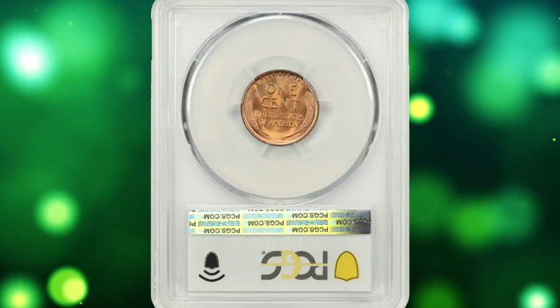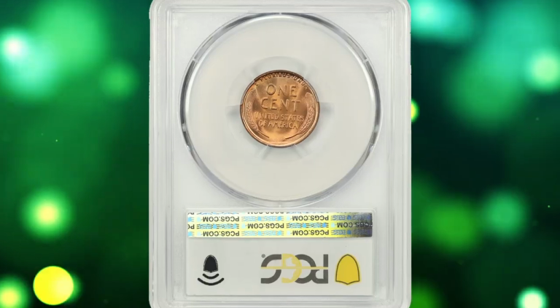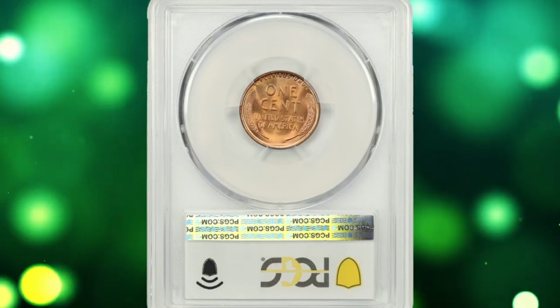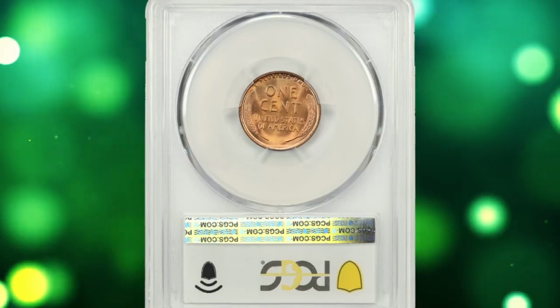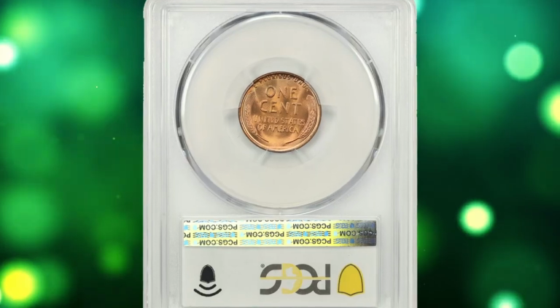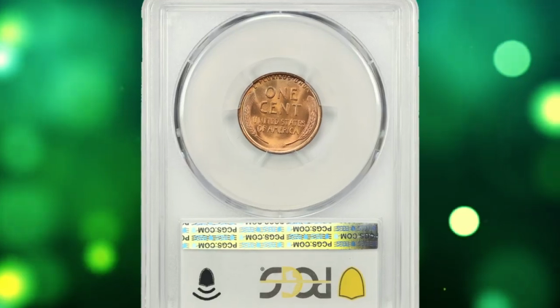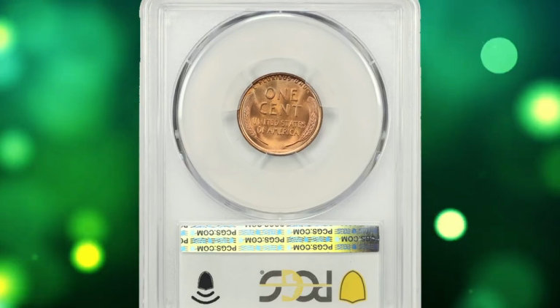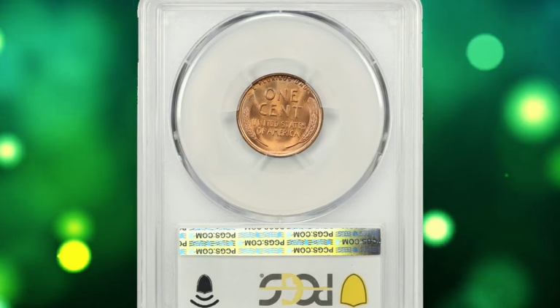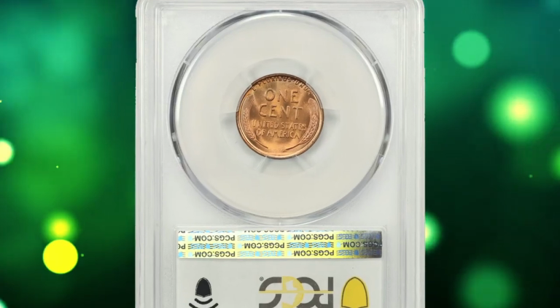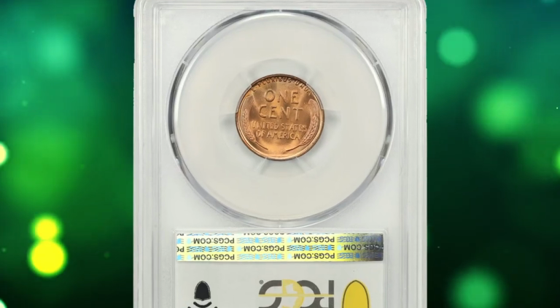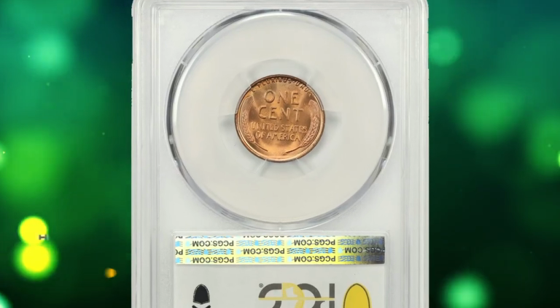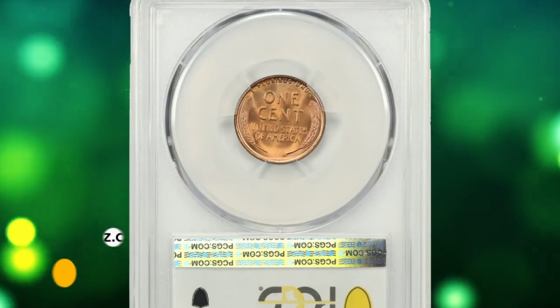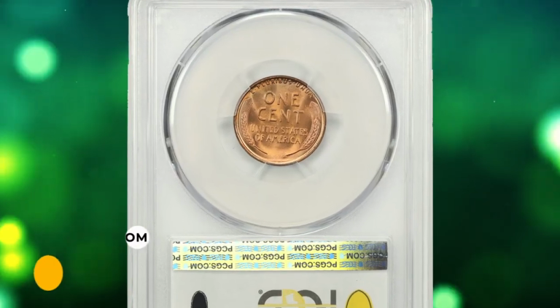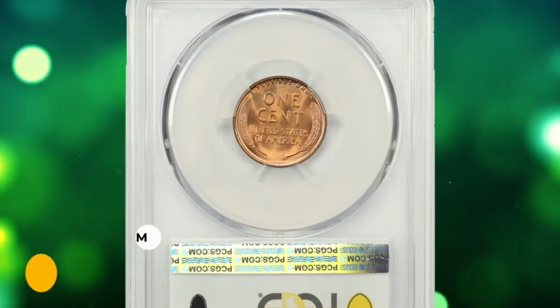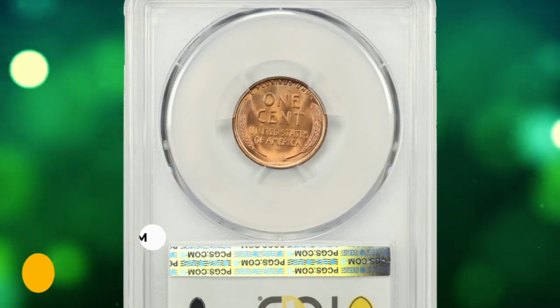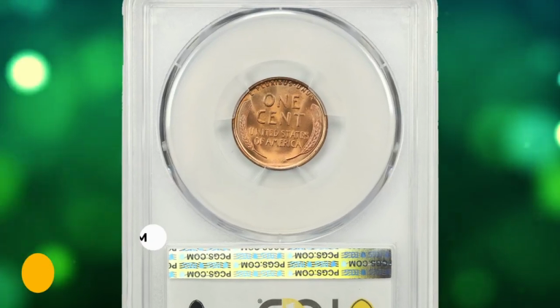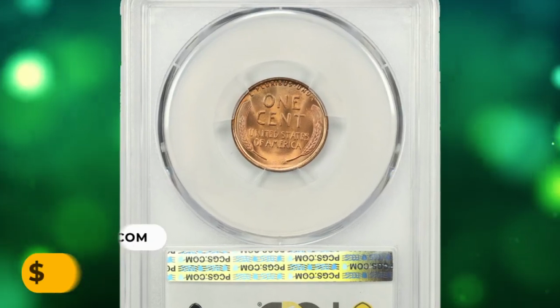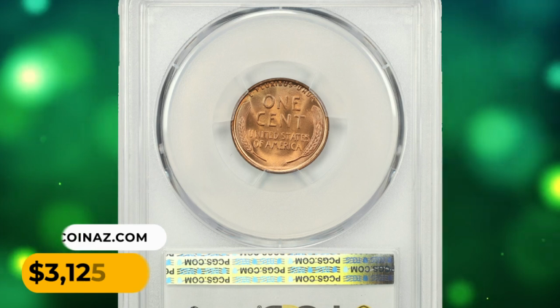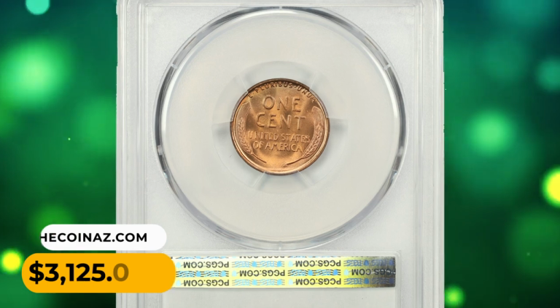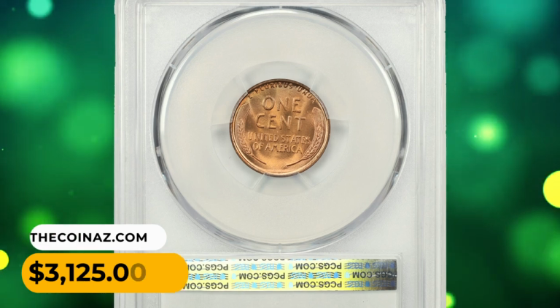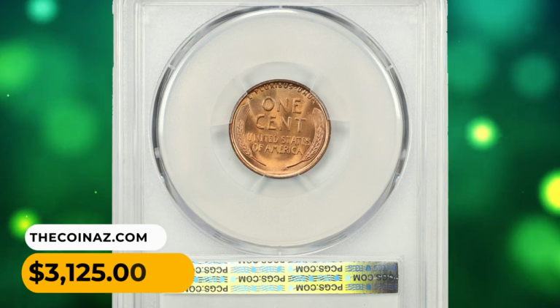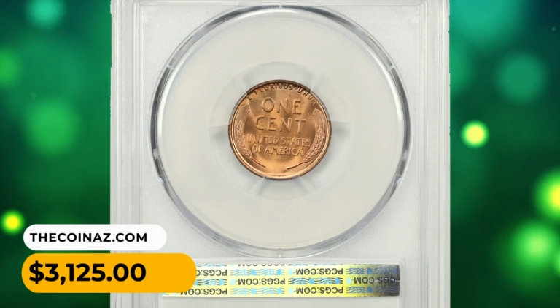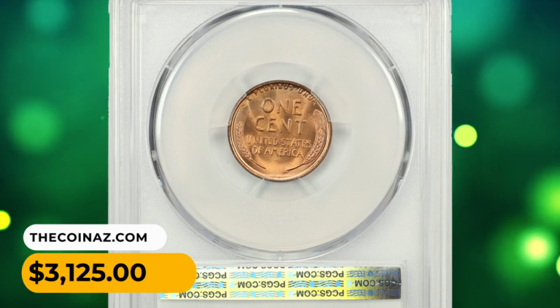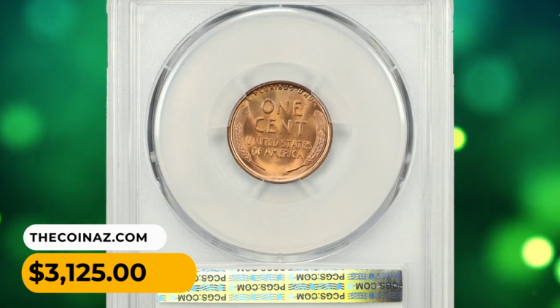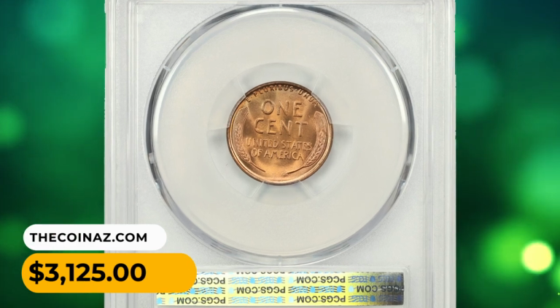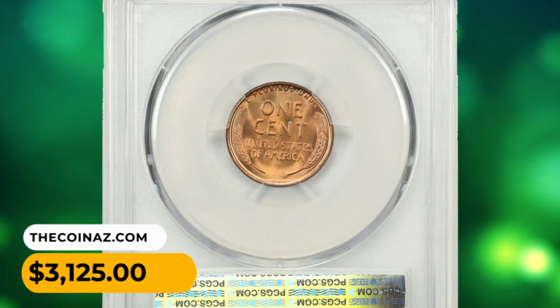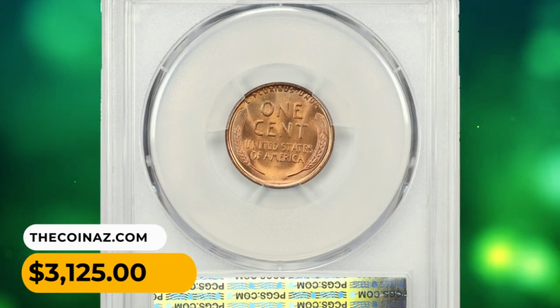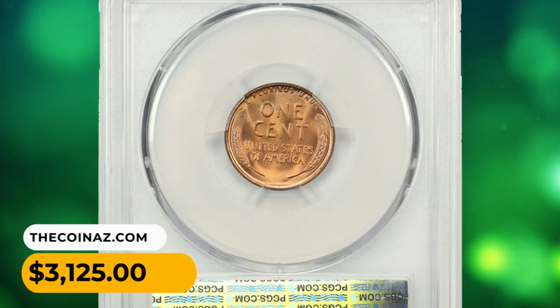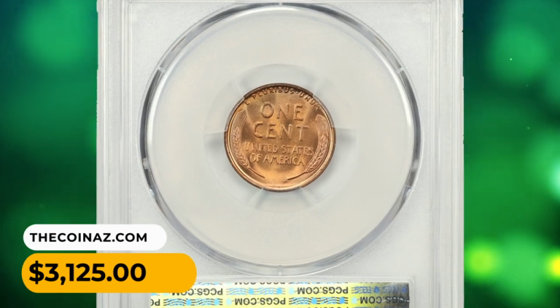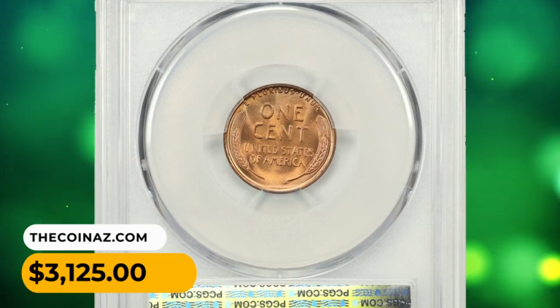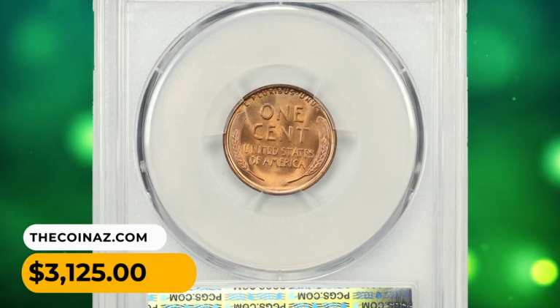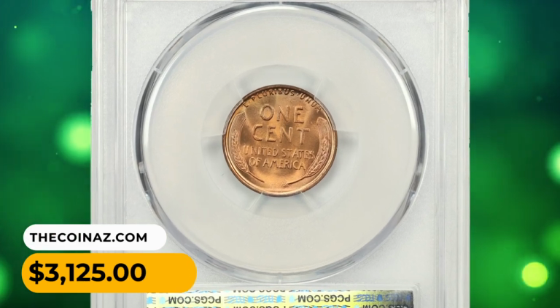High-end gems are scarce. This specimen was sold for $3,125.